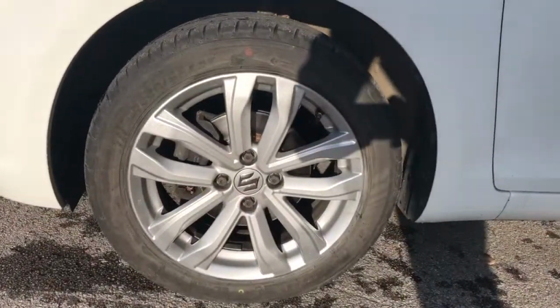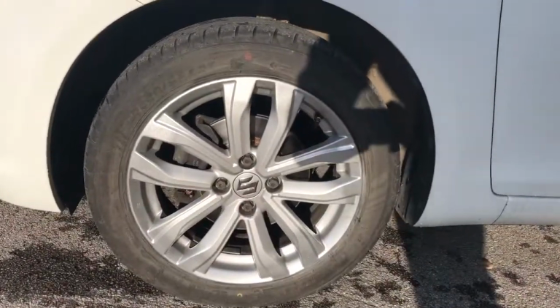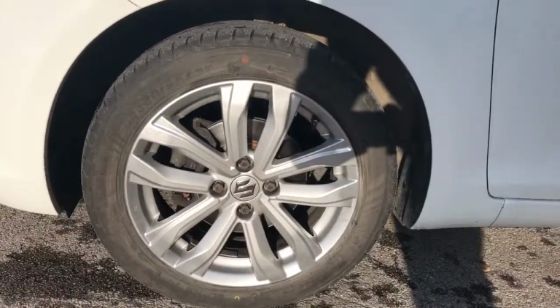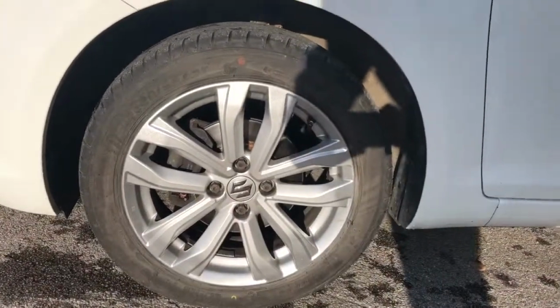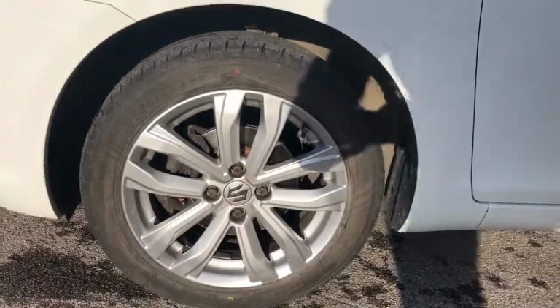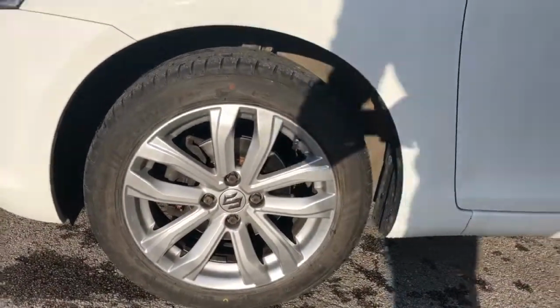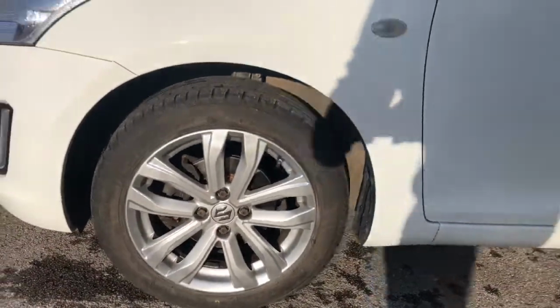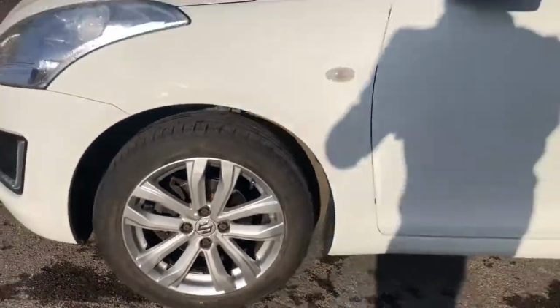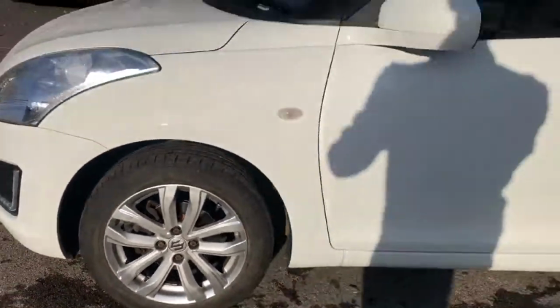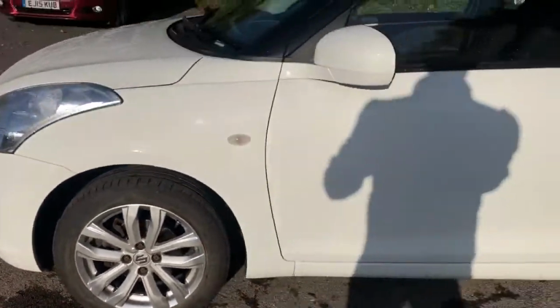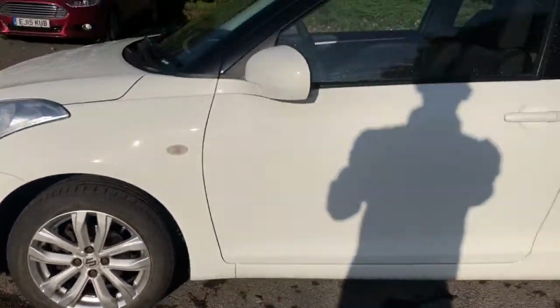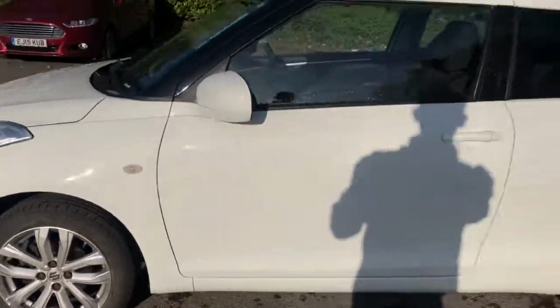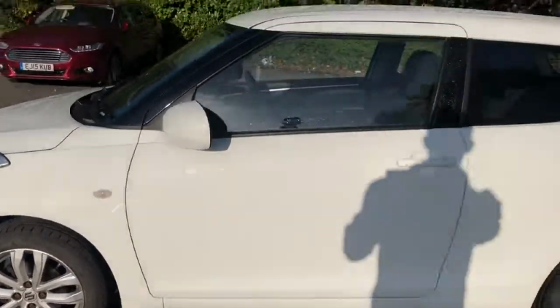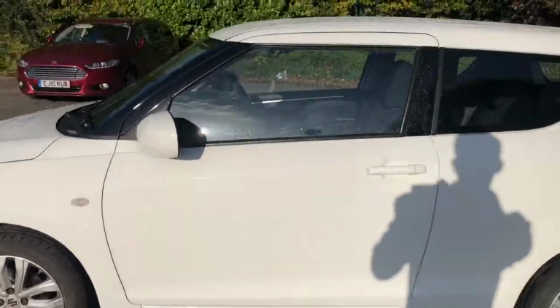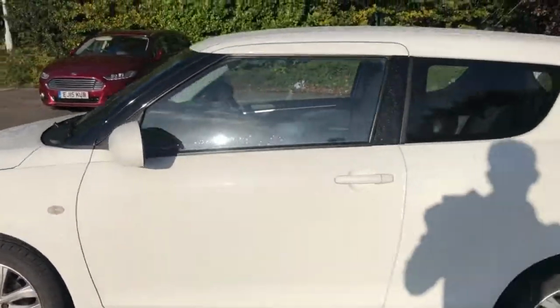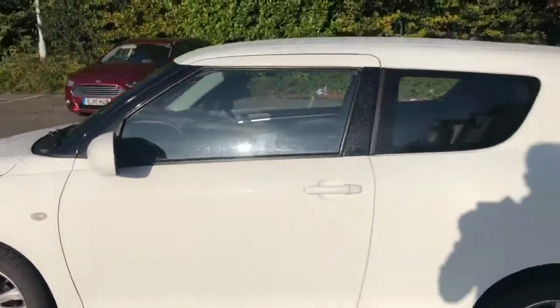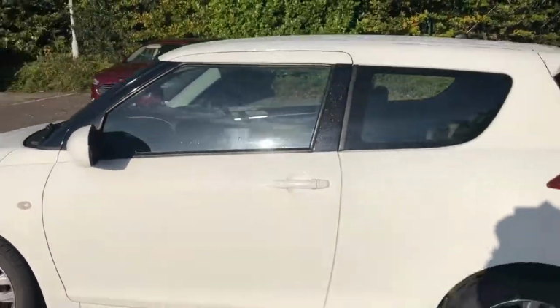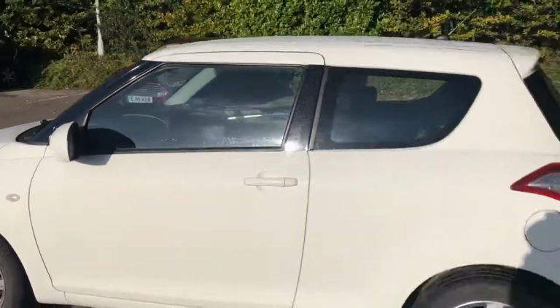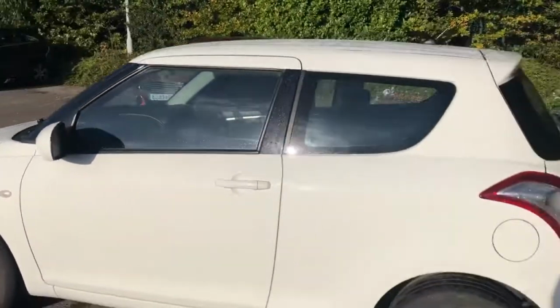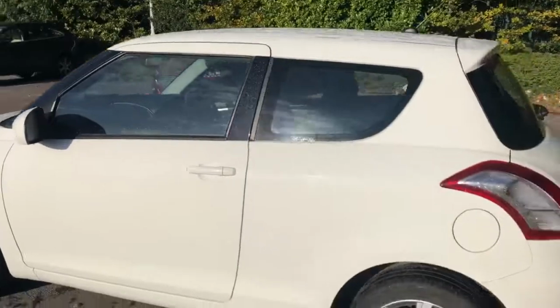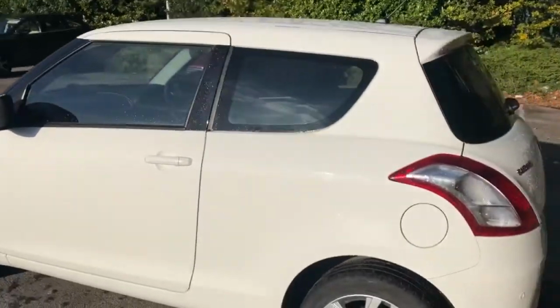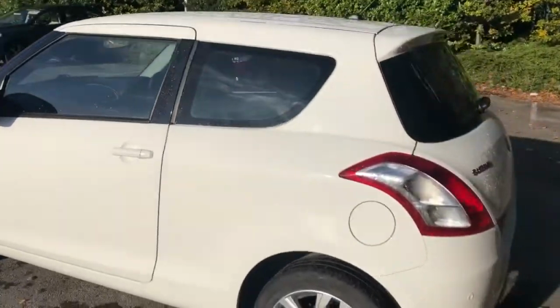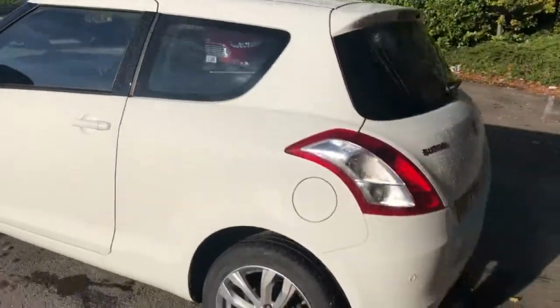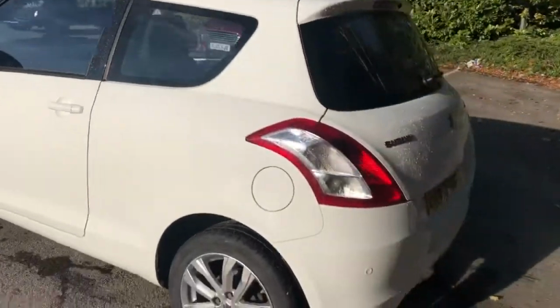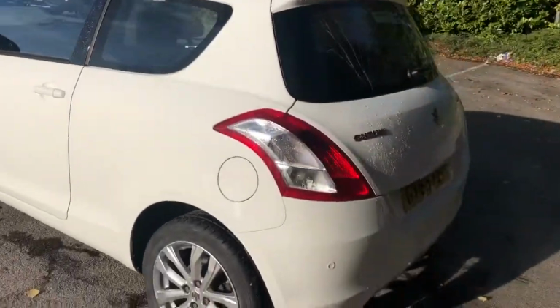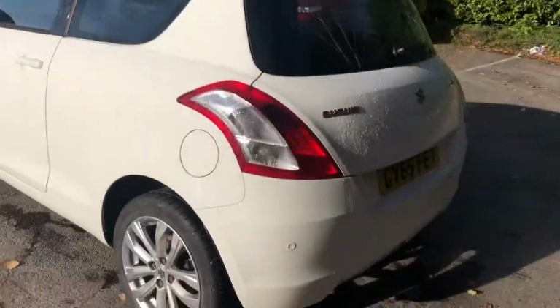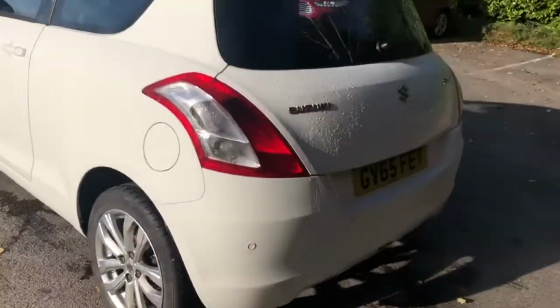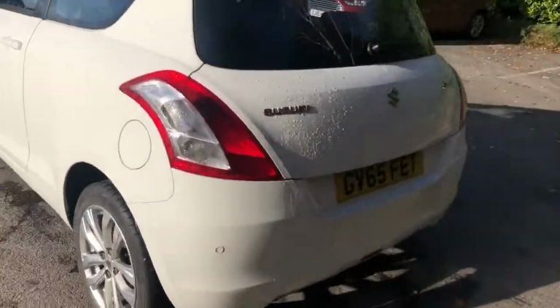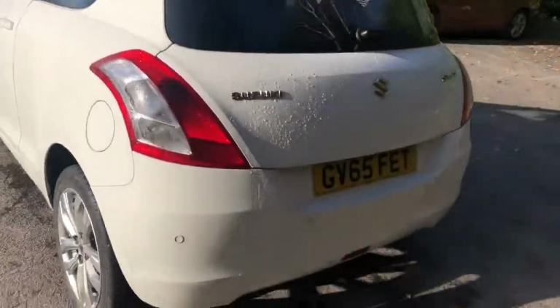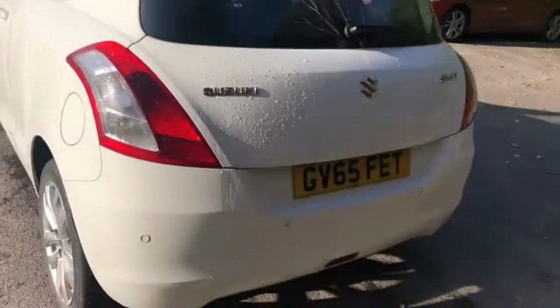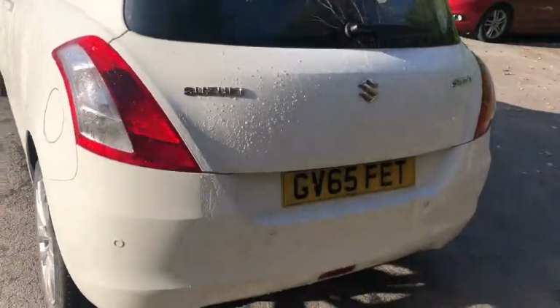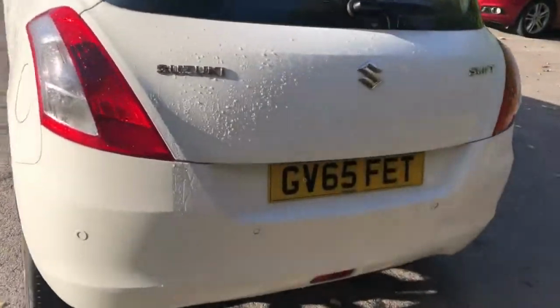16 inch alloys, color-coded door mirrors and handles. We do have rear parking sensors.